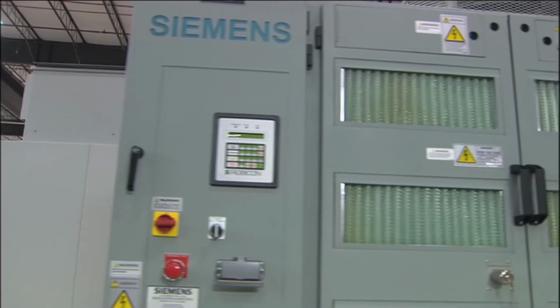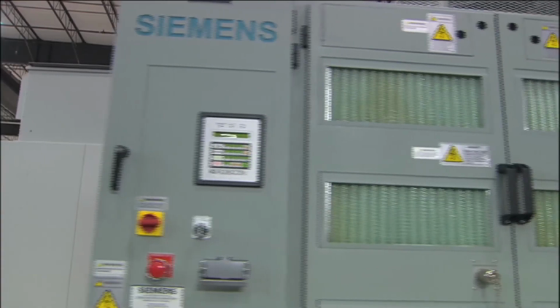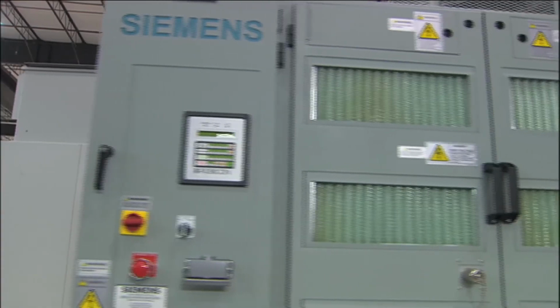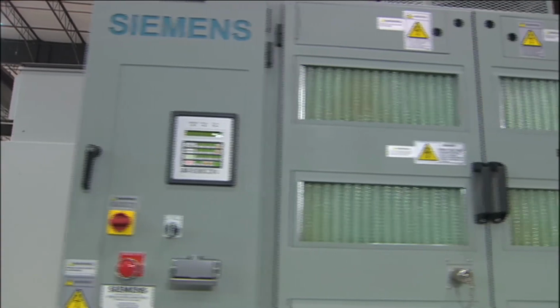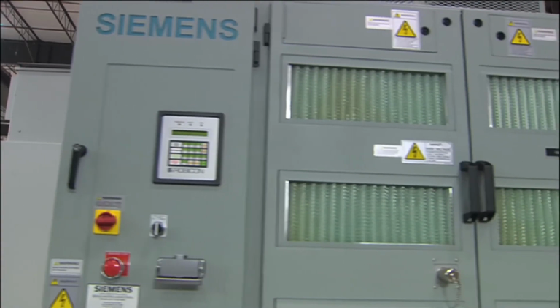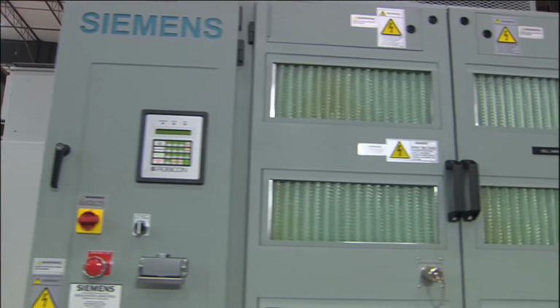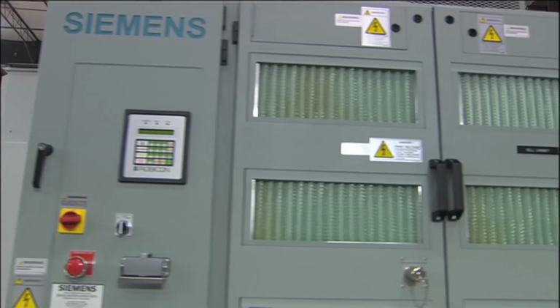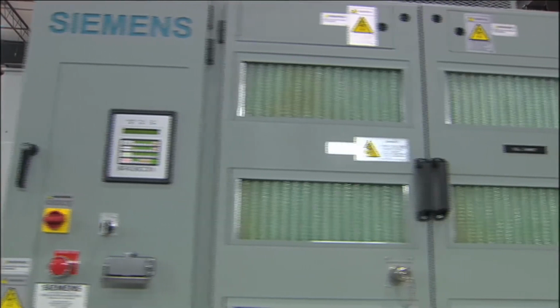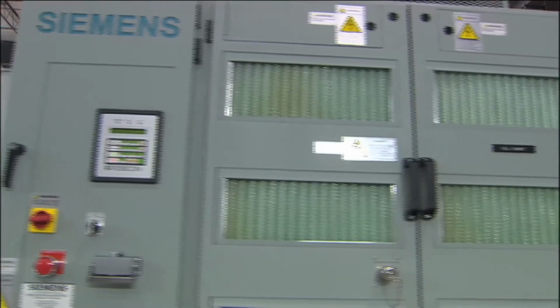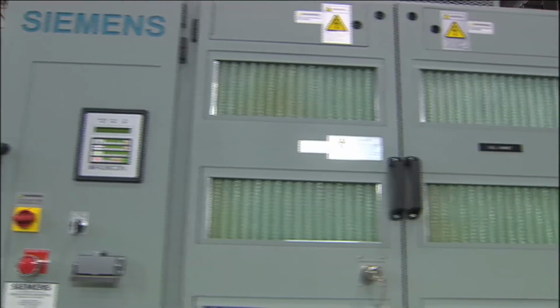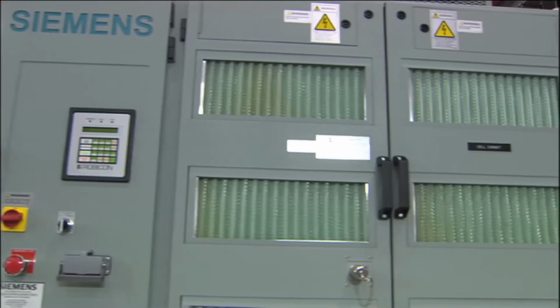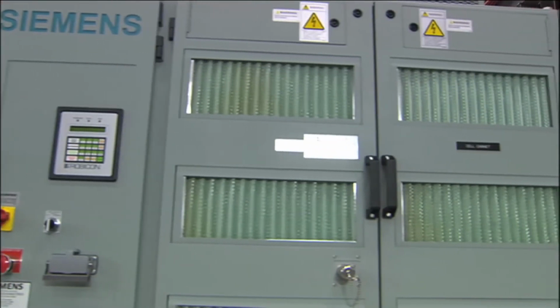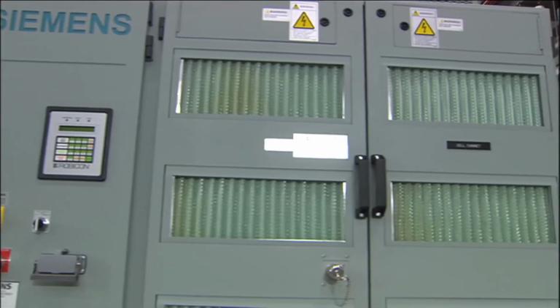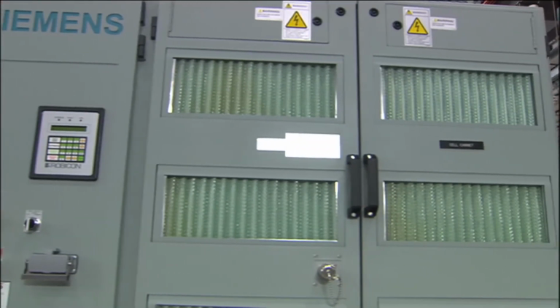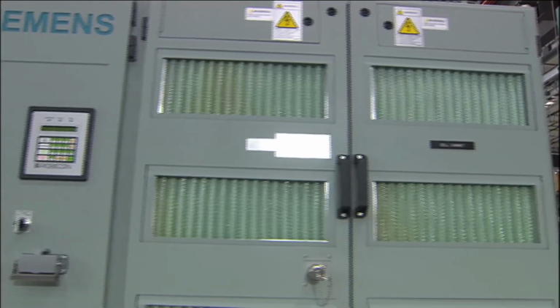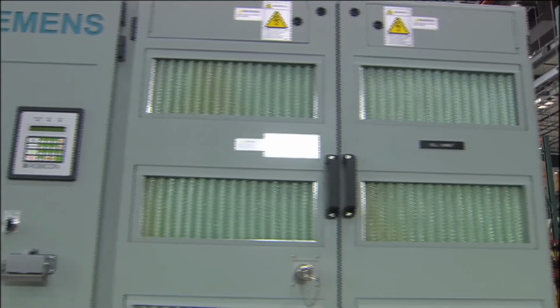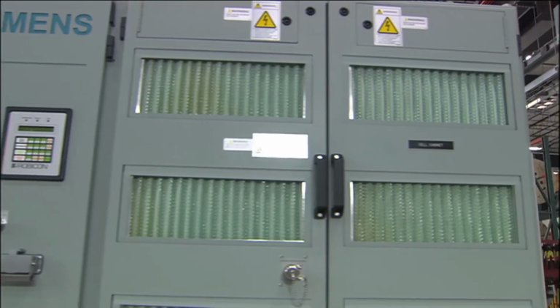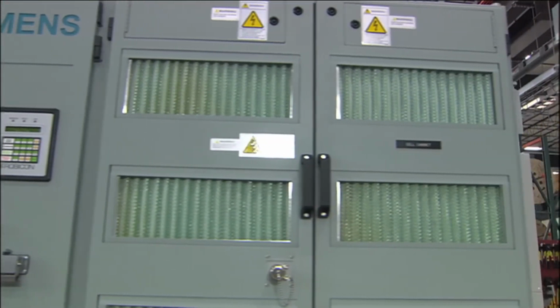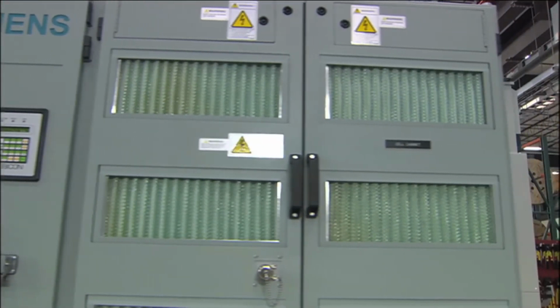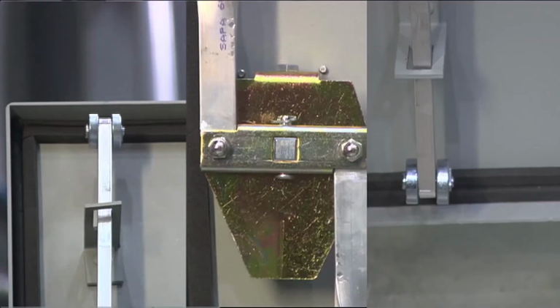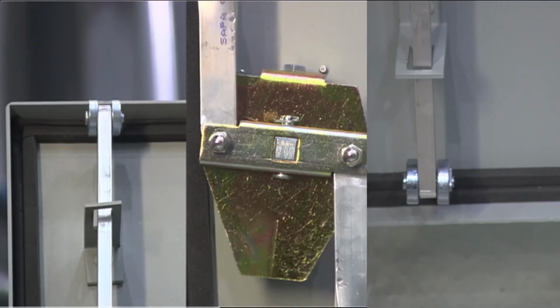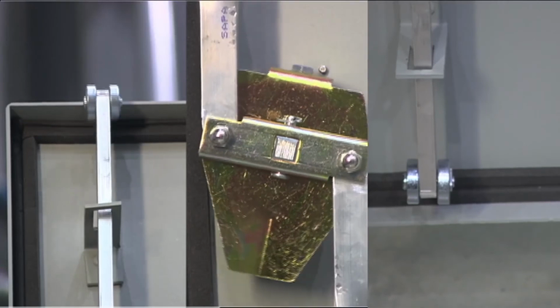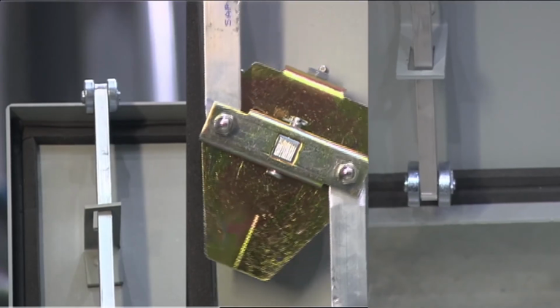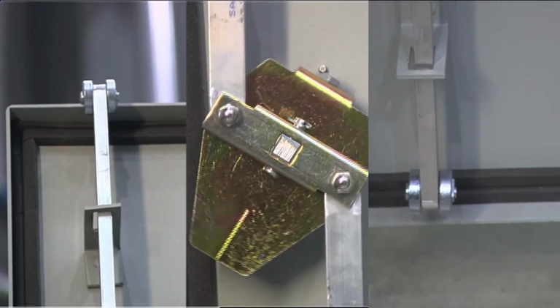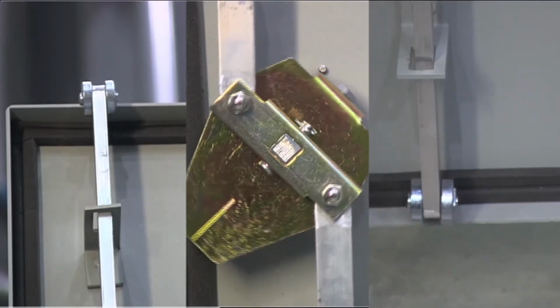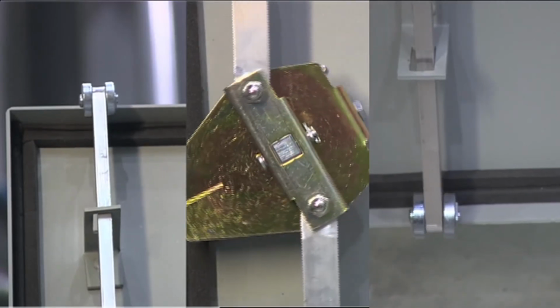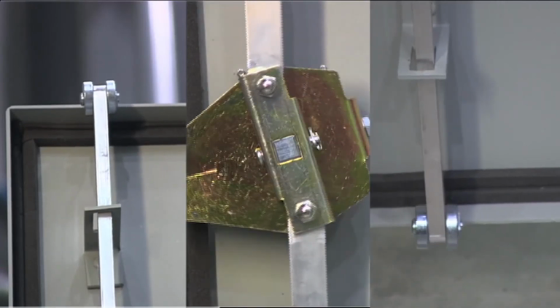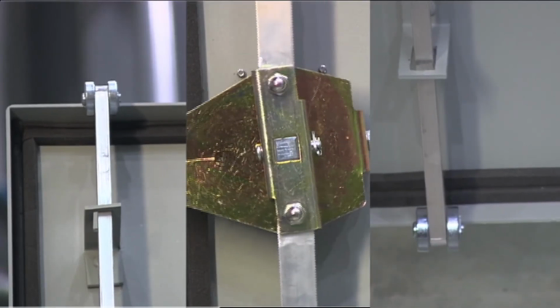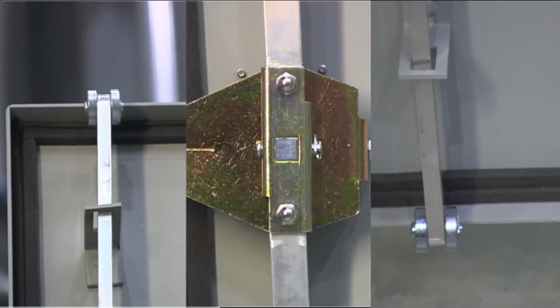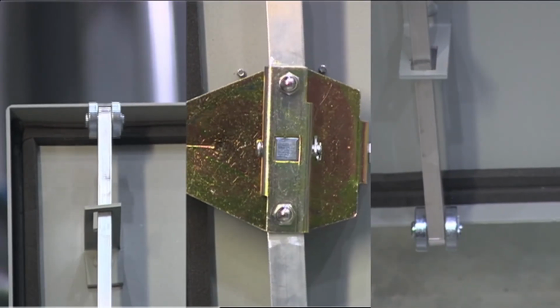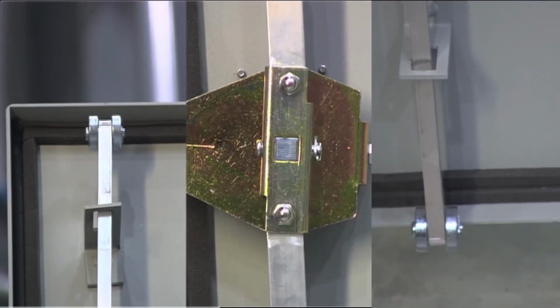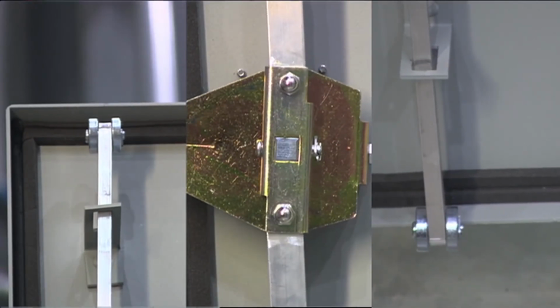The drive's cabinets are made from heavy-duty 11-gauge steel with gasketed locking doors.